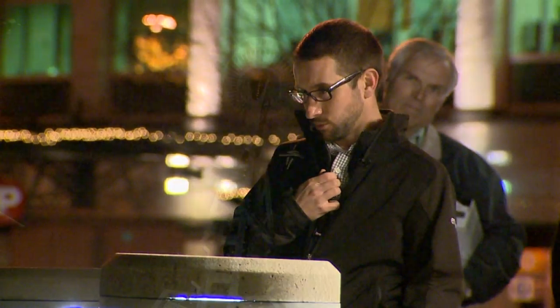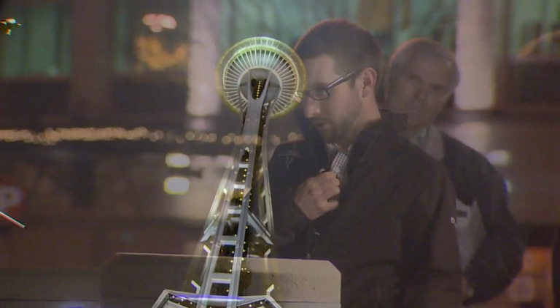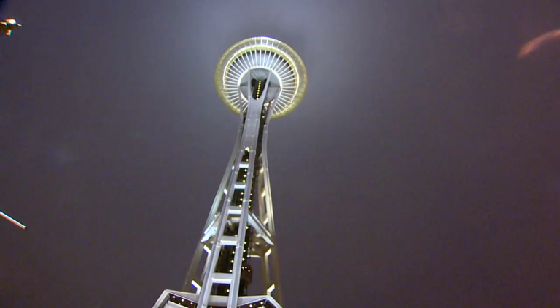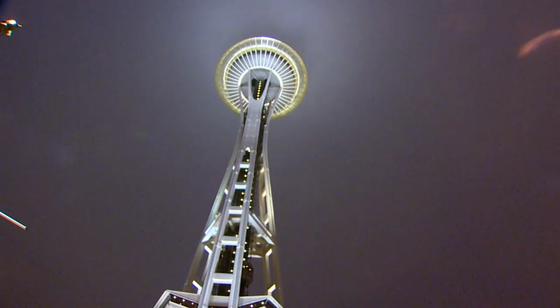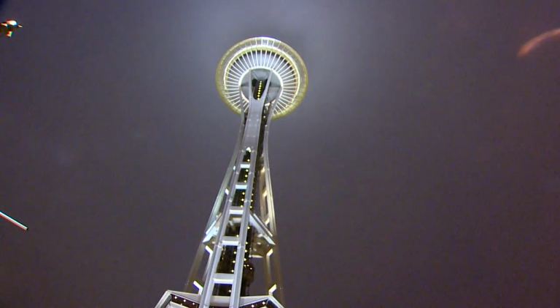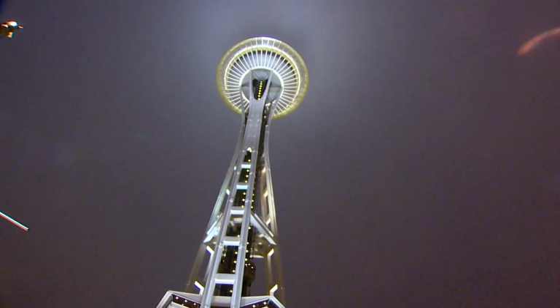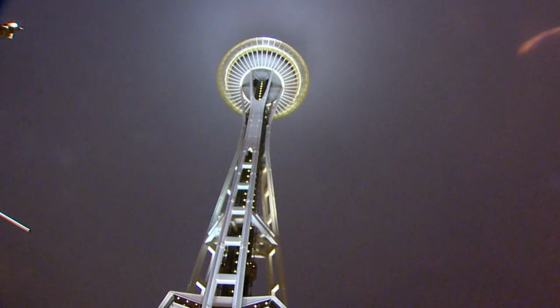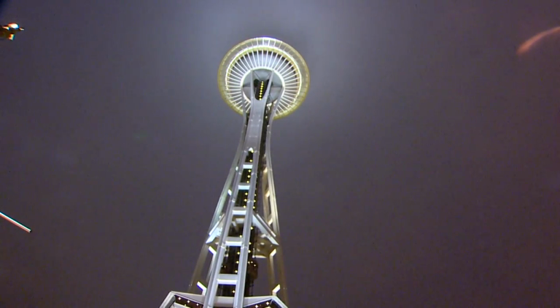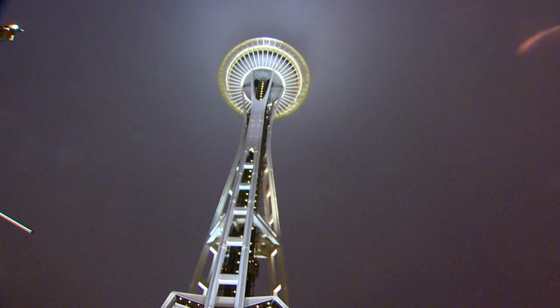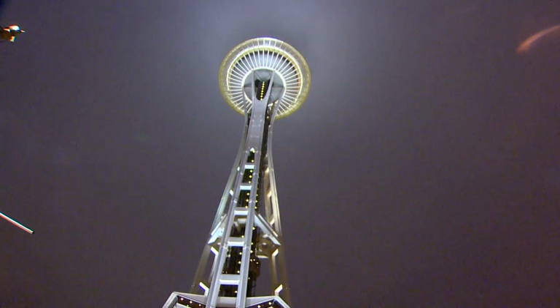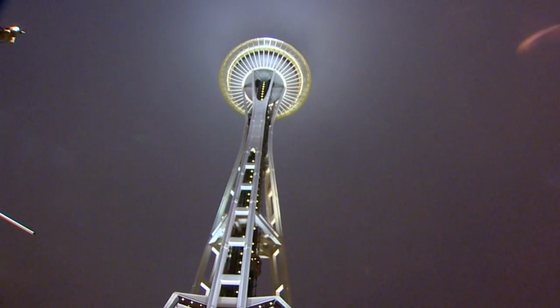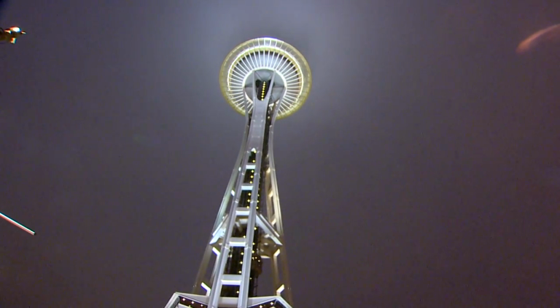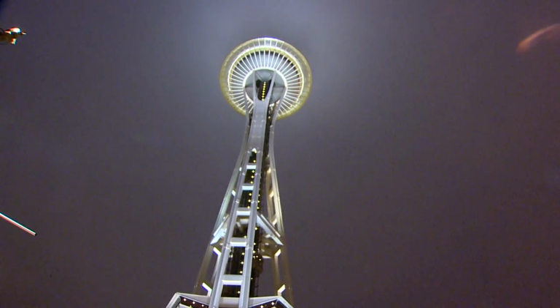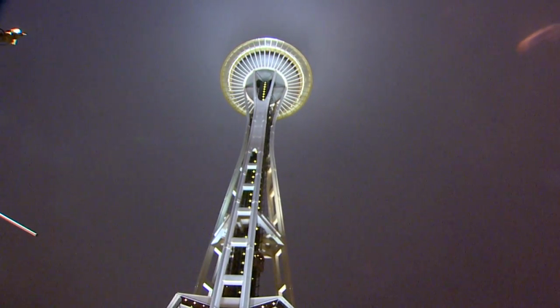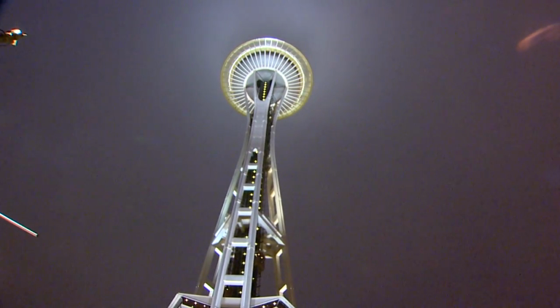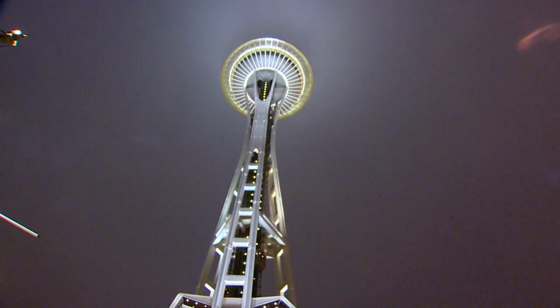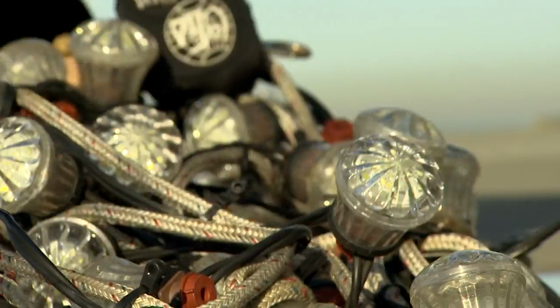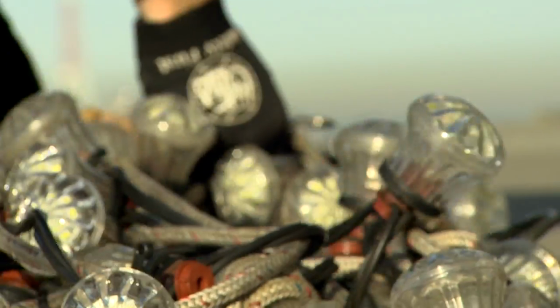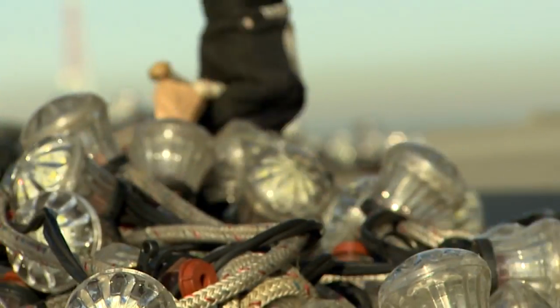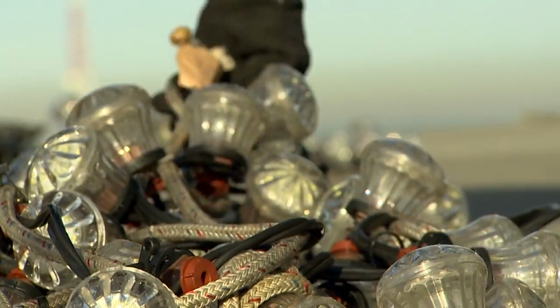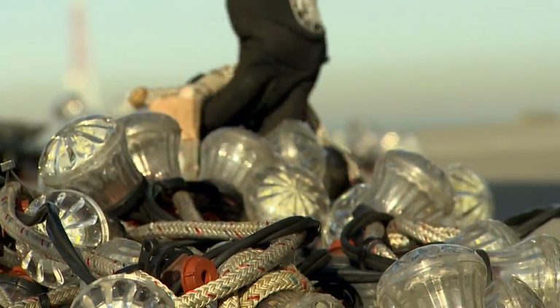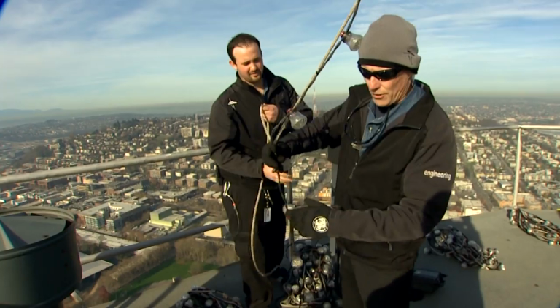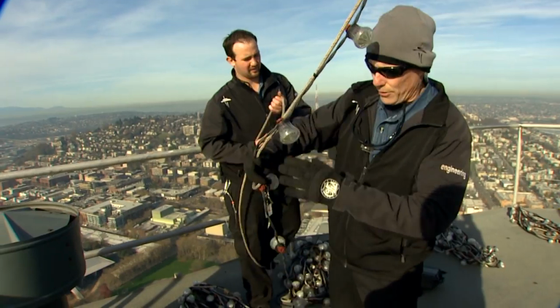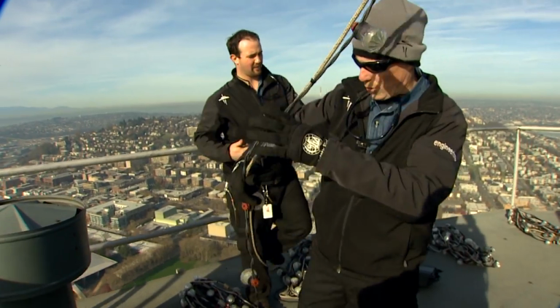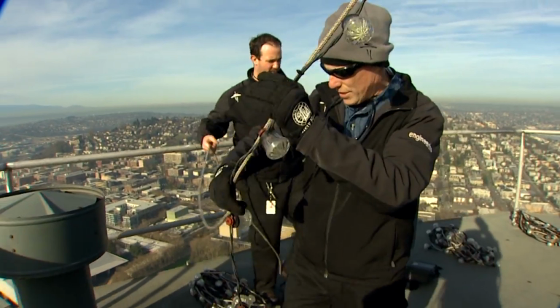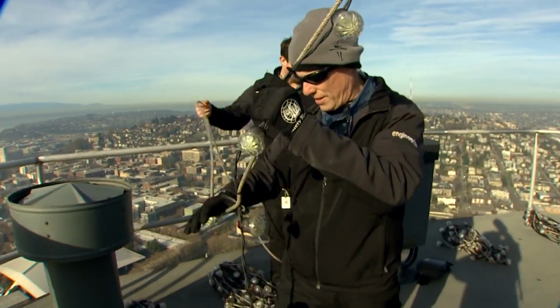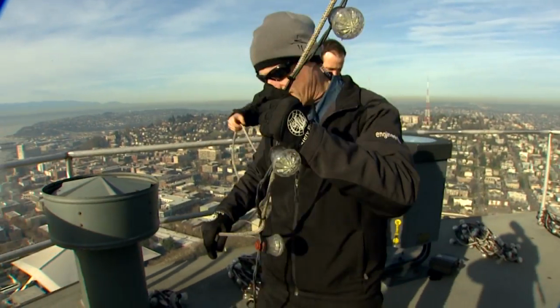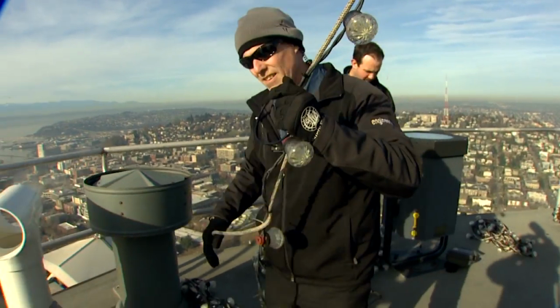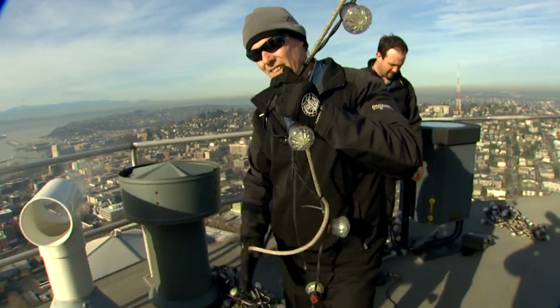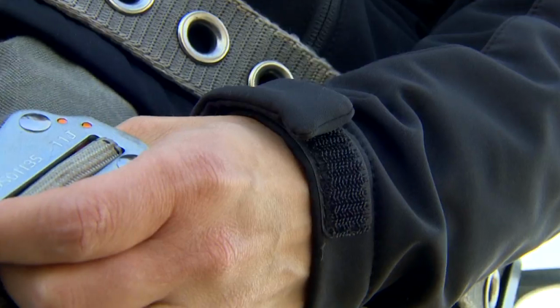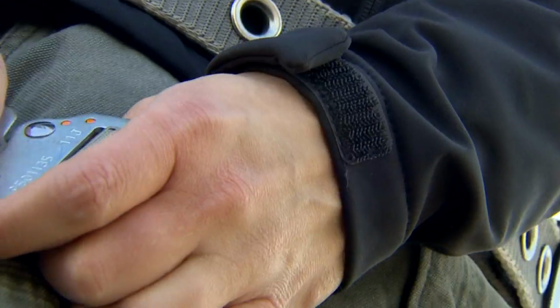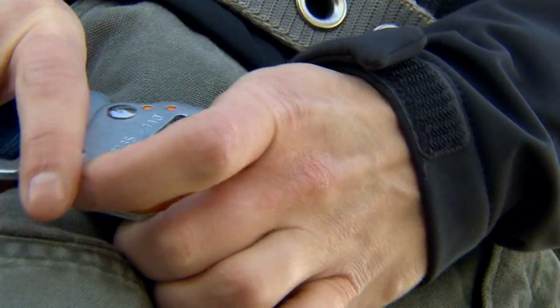But days earlier and 600 feet in the air, the real countdown began.